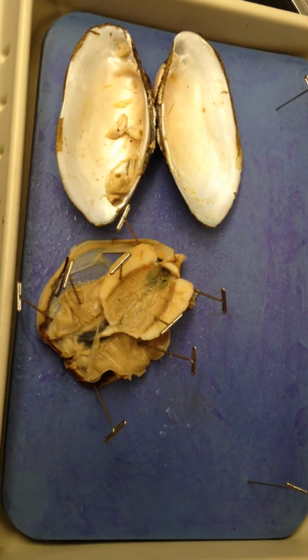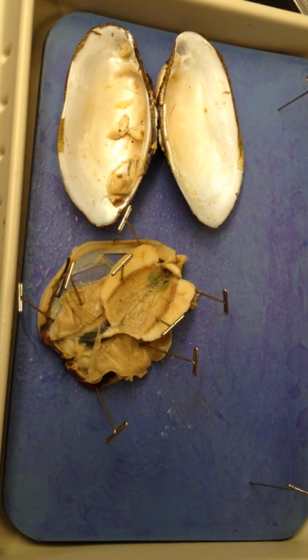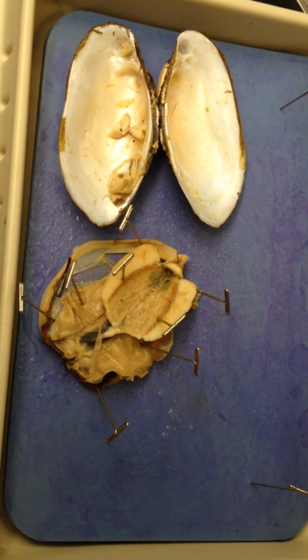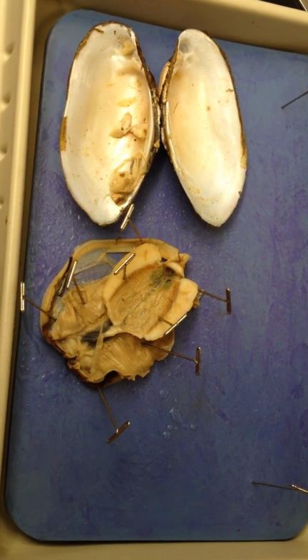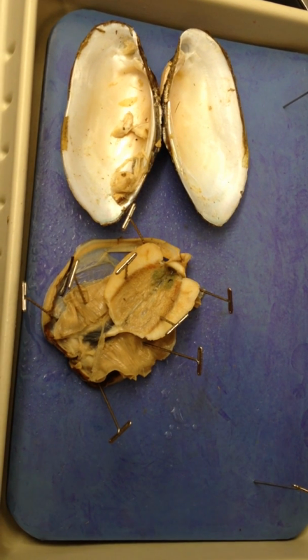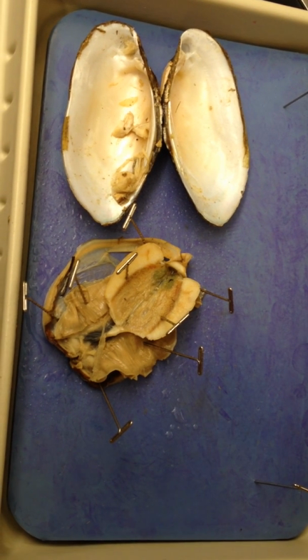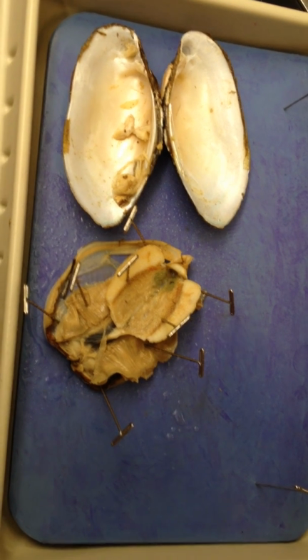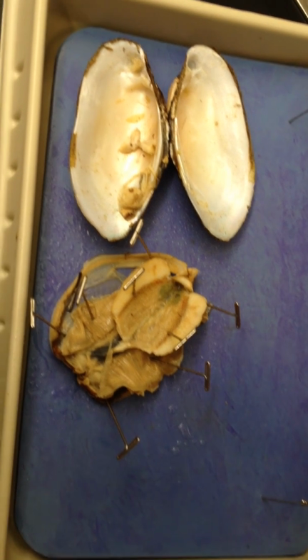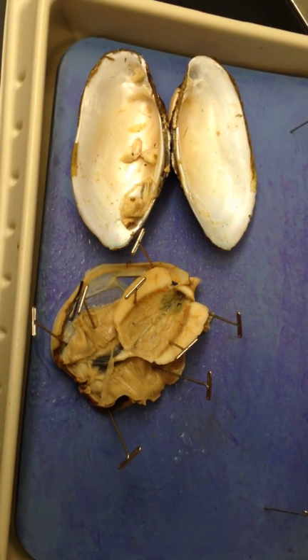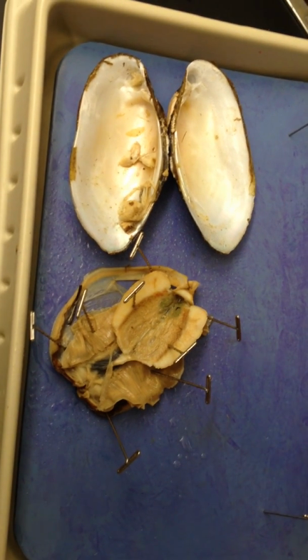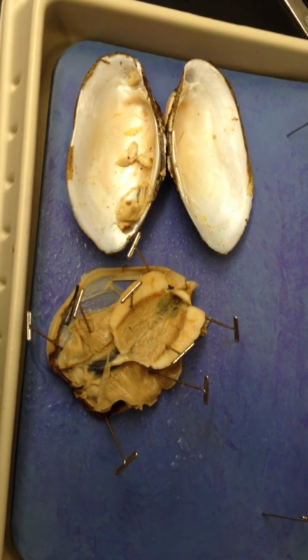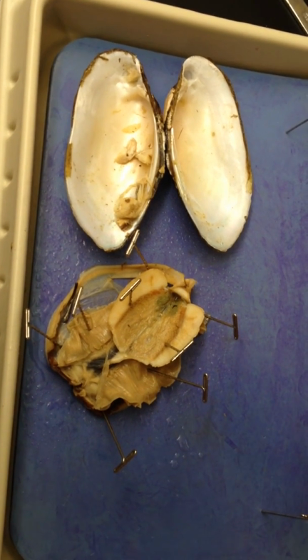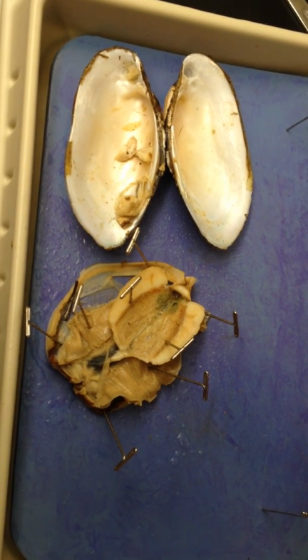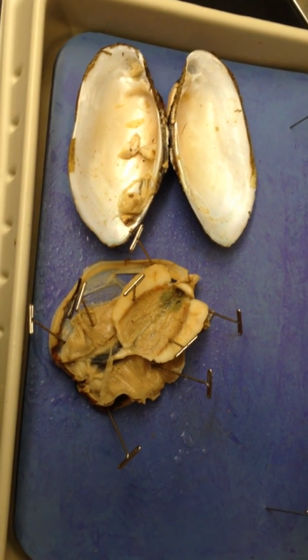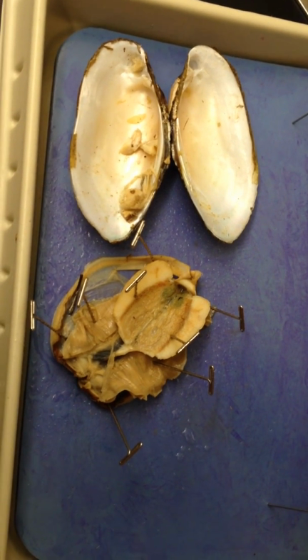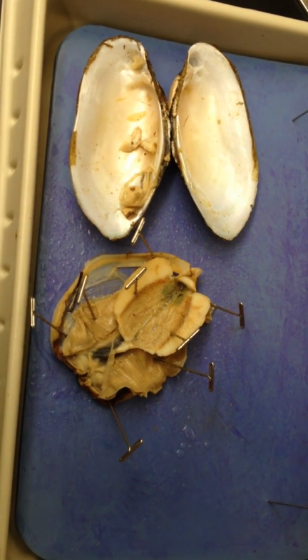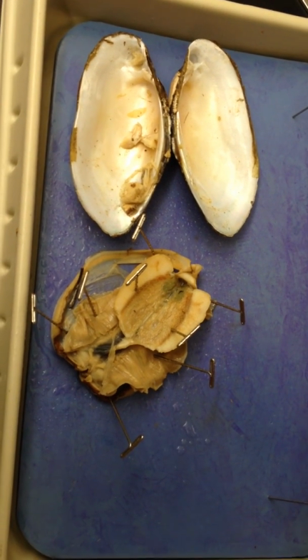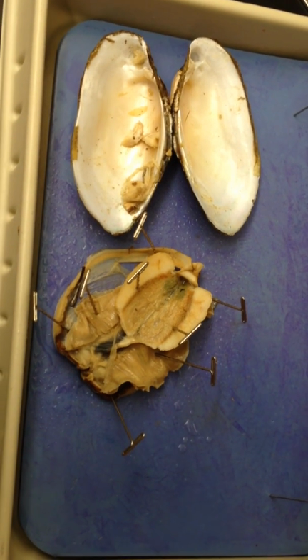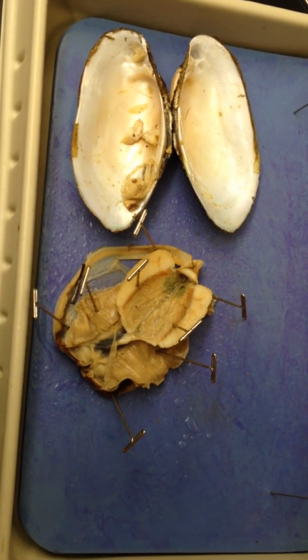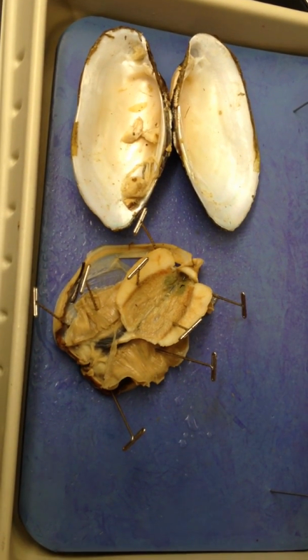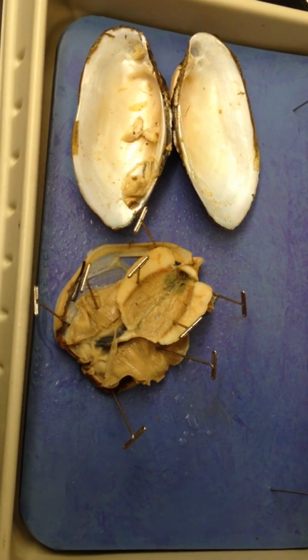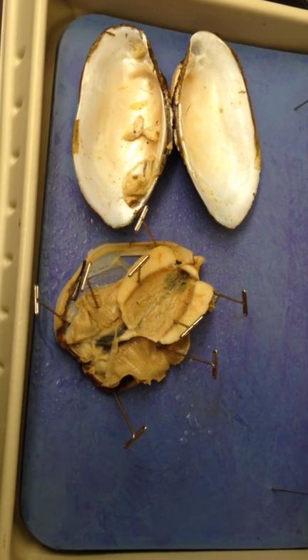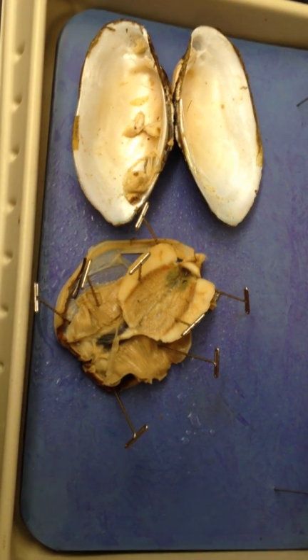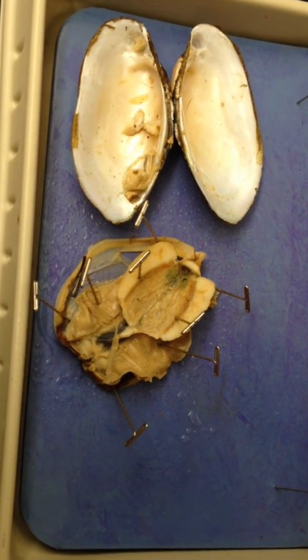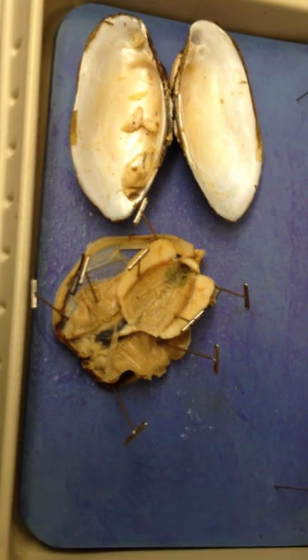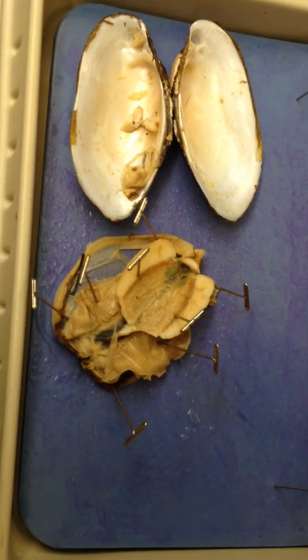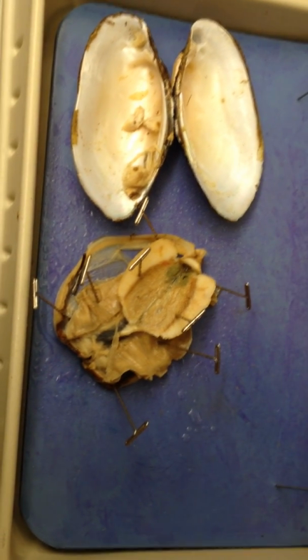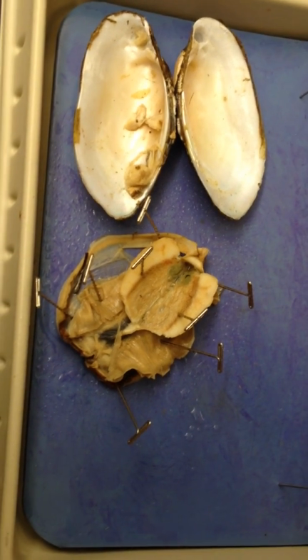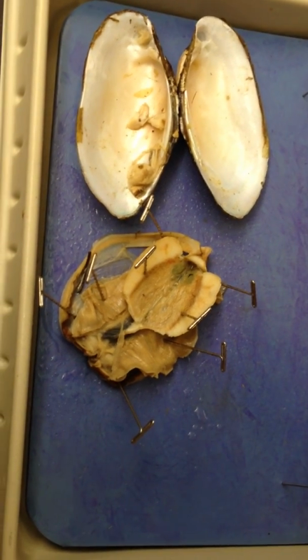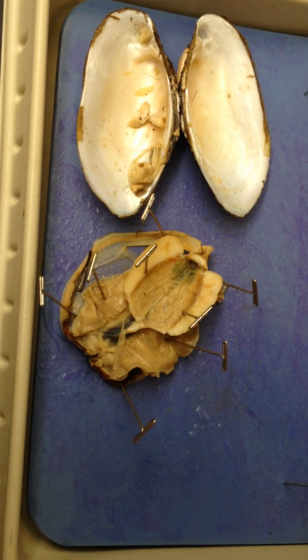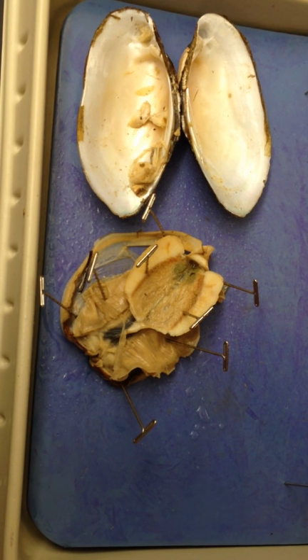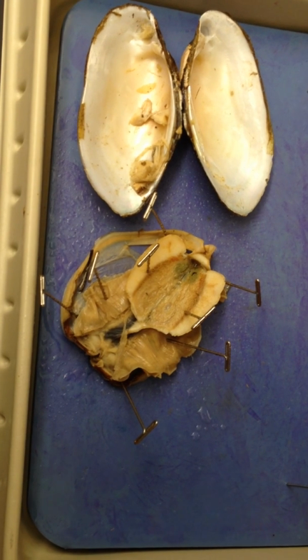This is a clam, phylum Mollusca, class Bivalvia.